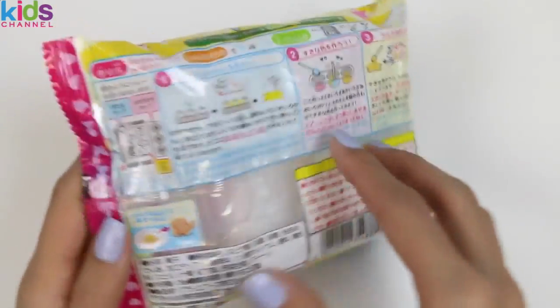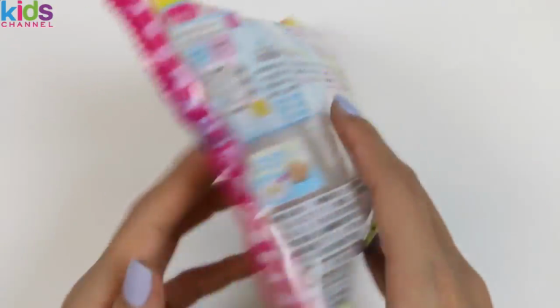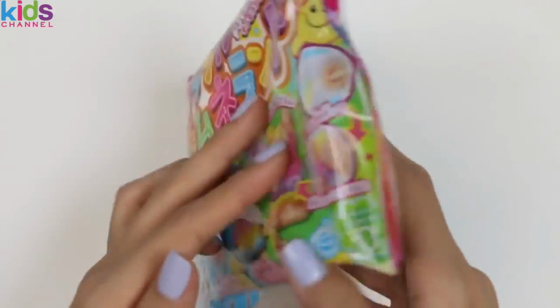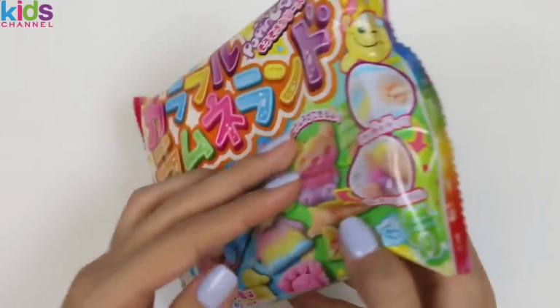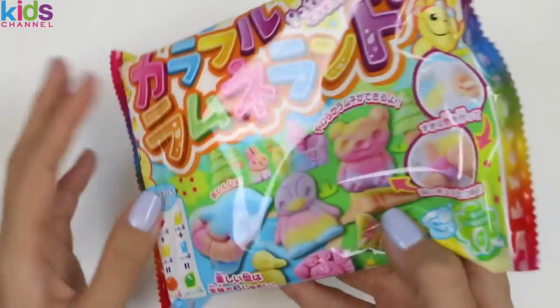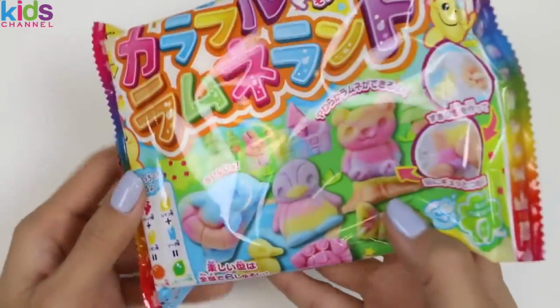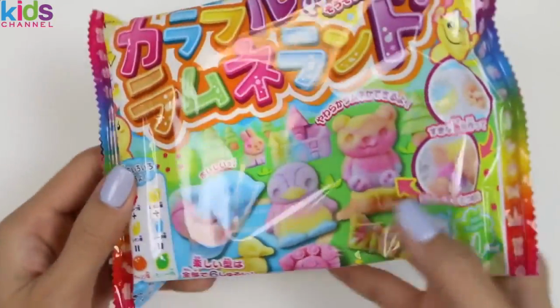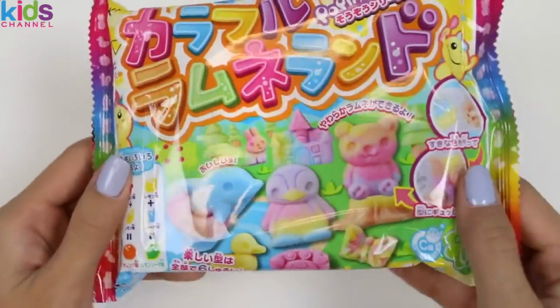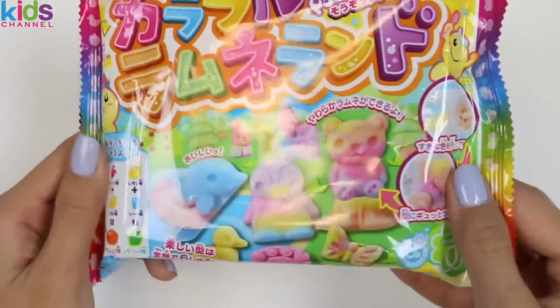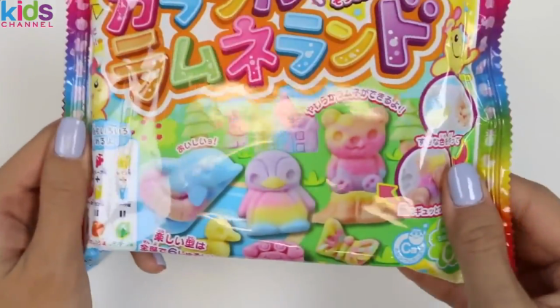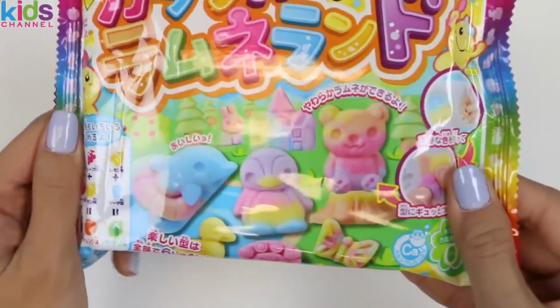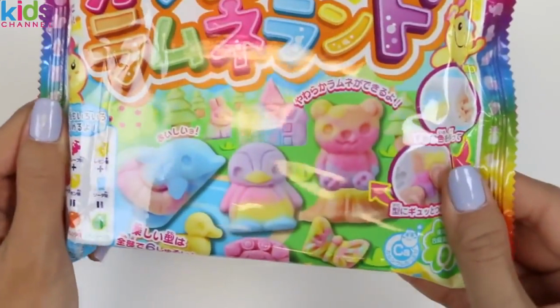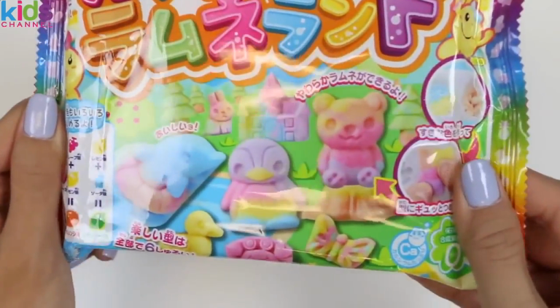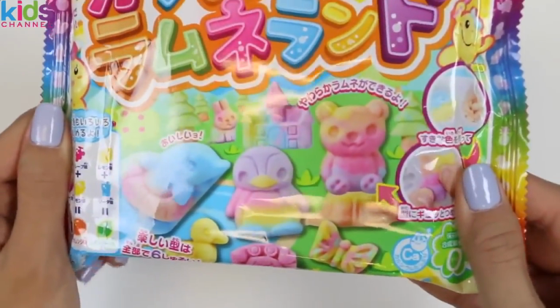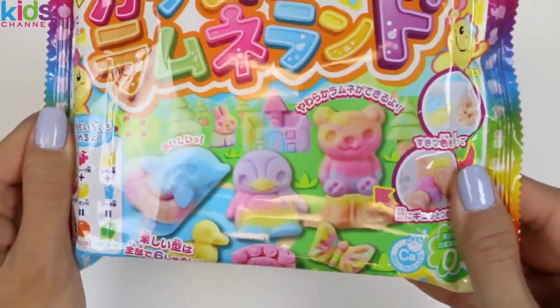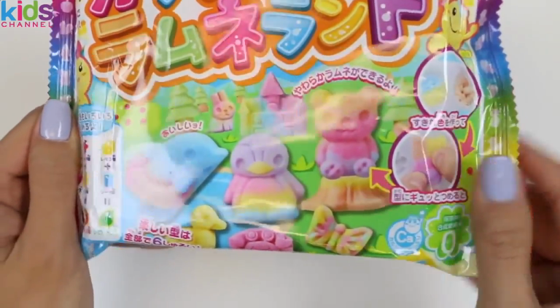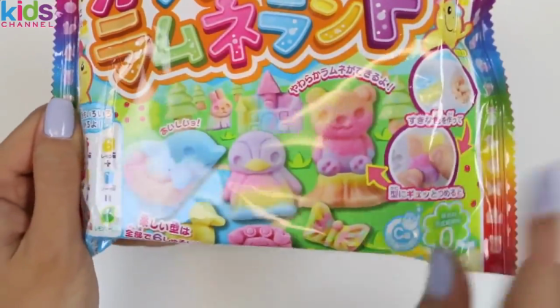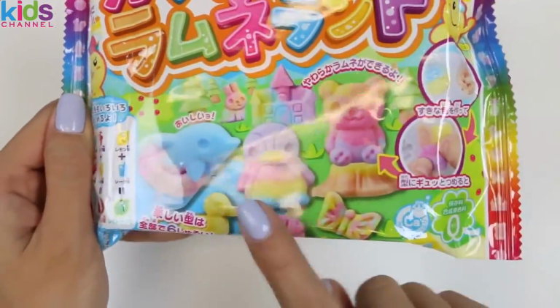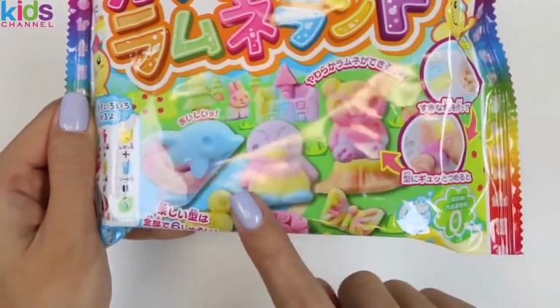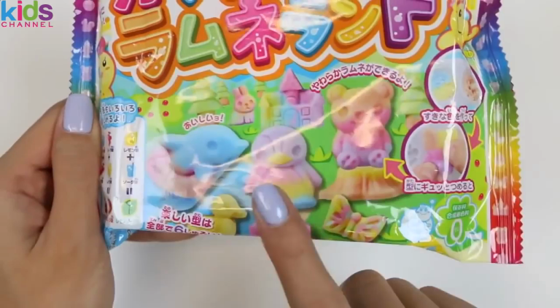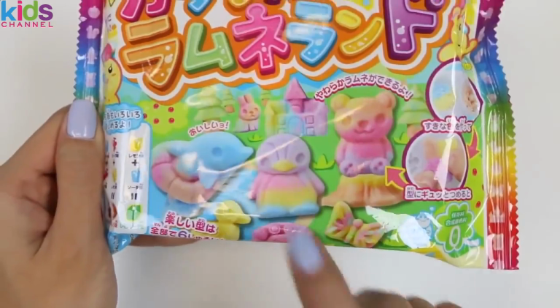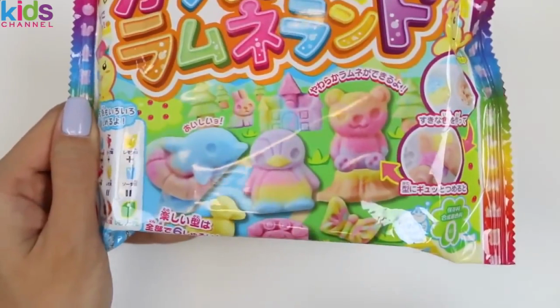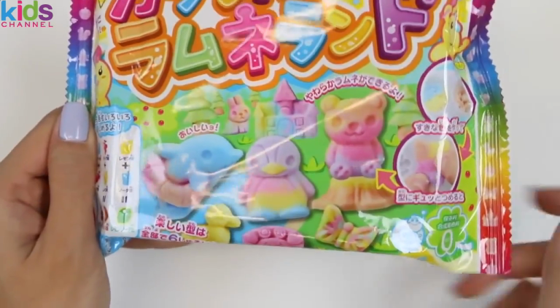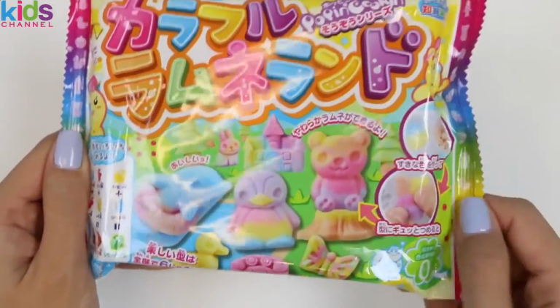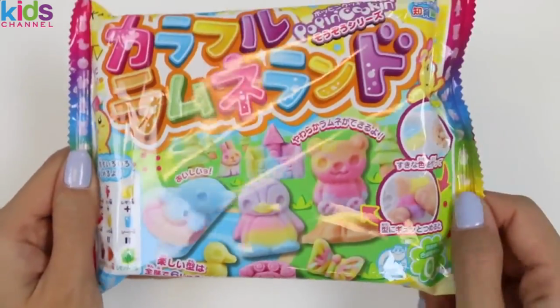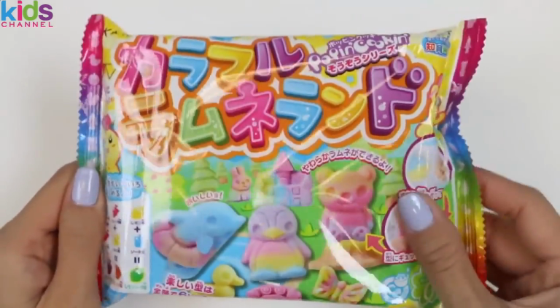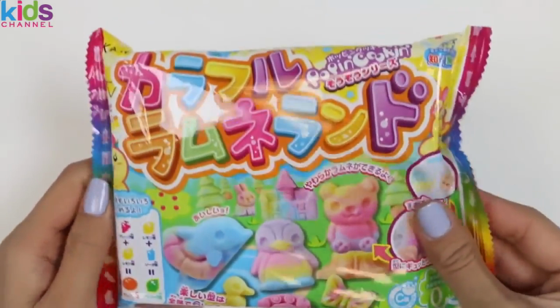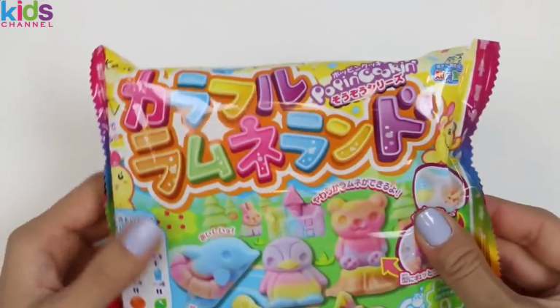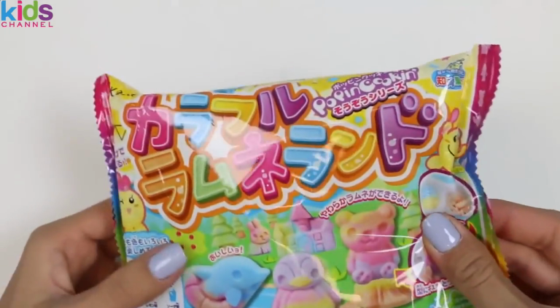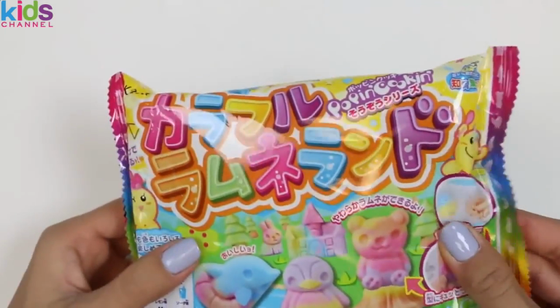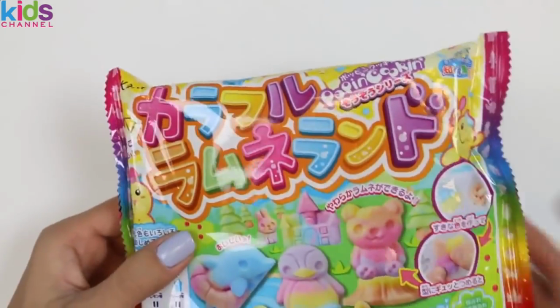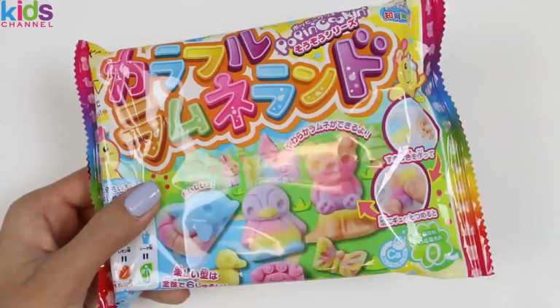I can't wait to make these candies! Look at how cute this penguin is! Alright, let's get started!